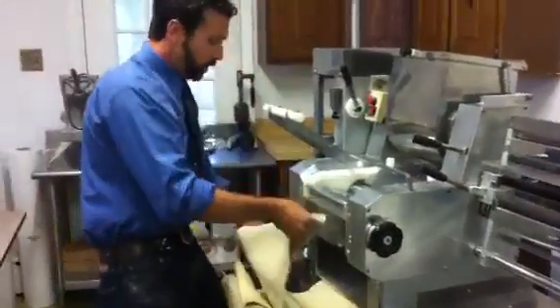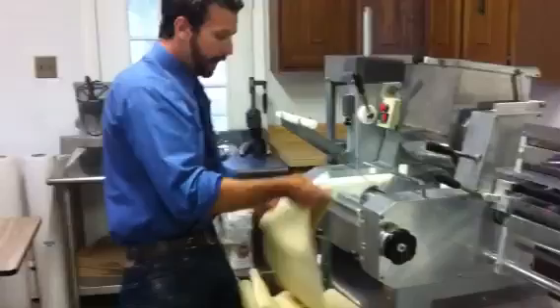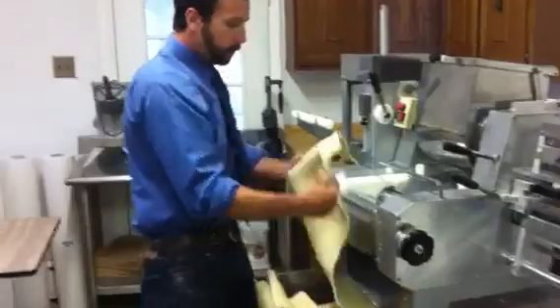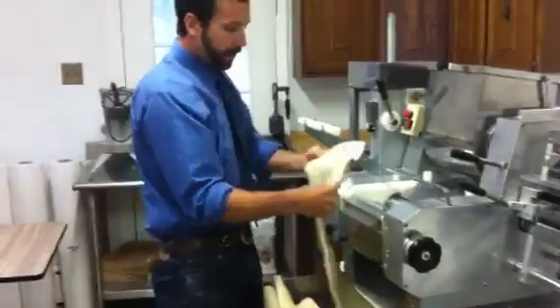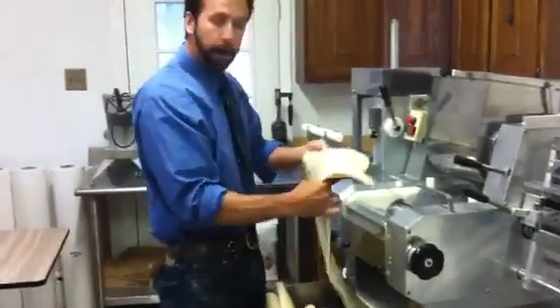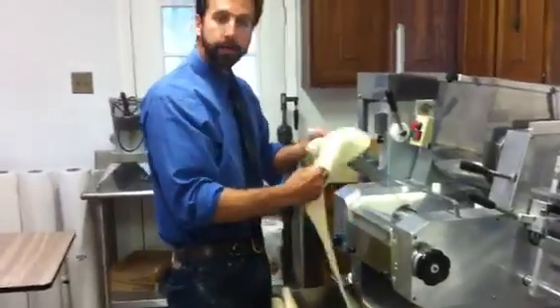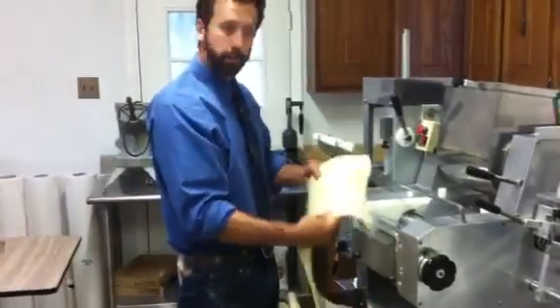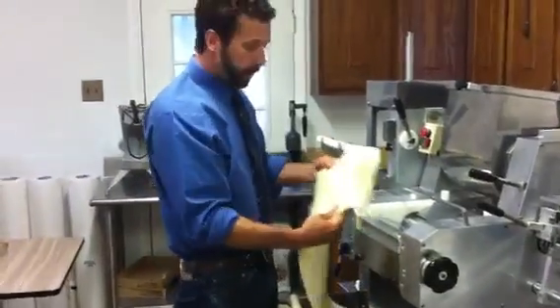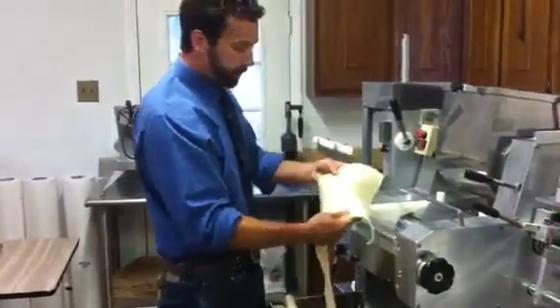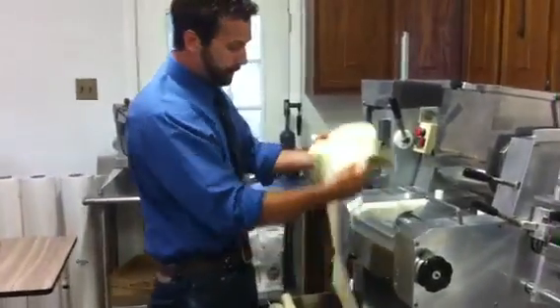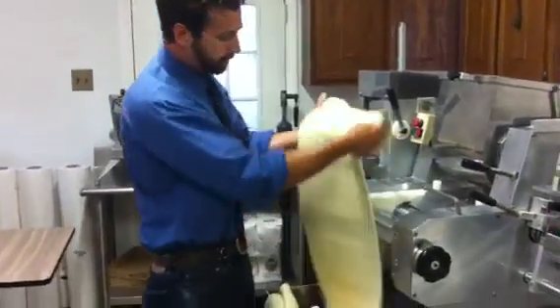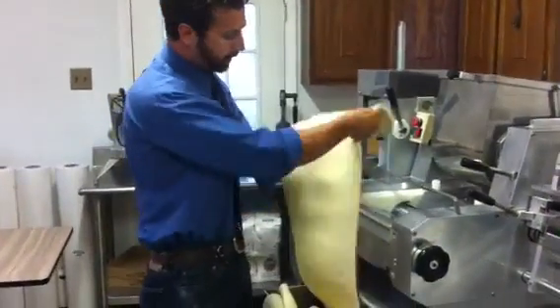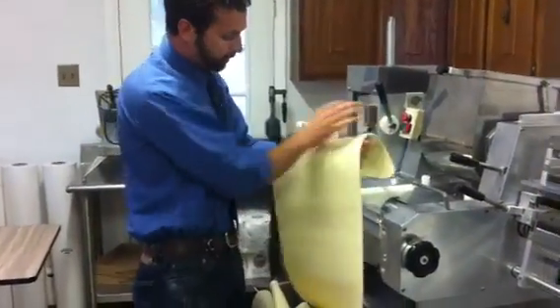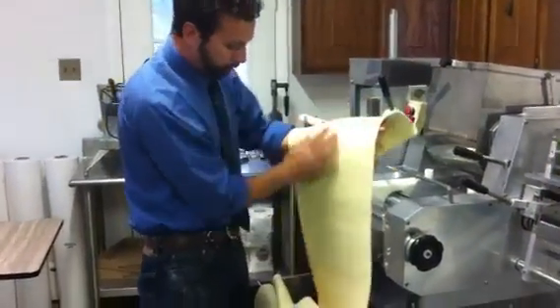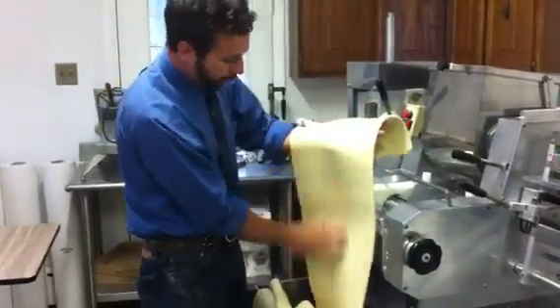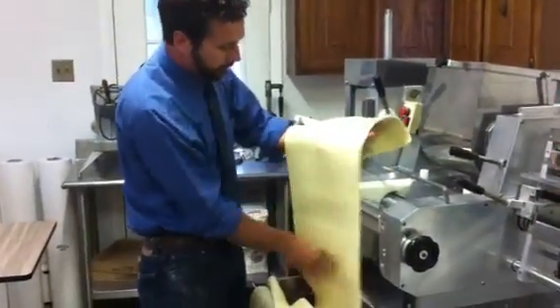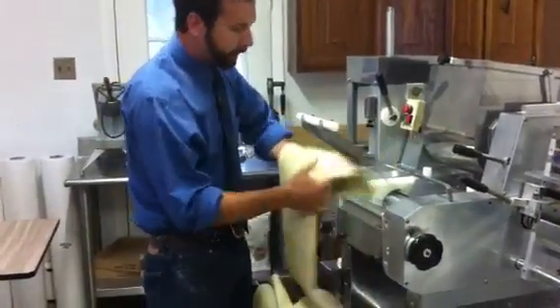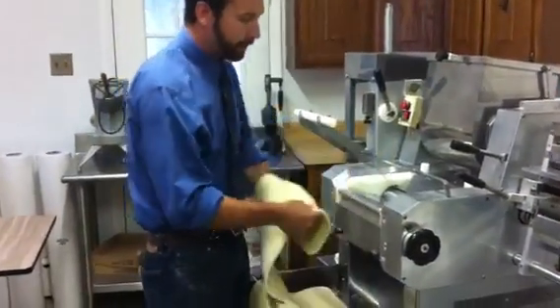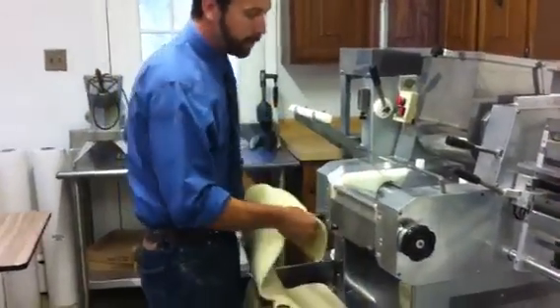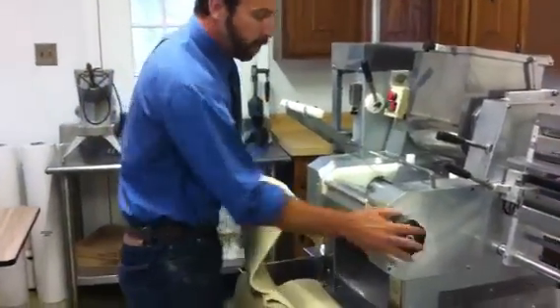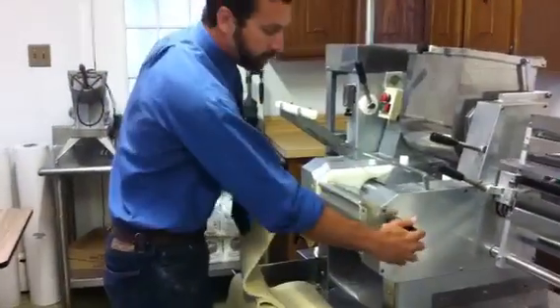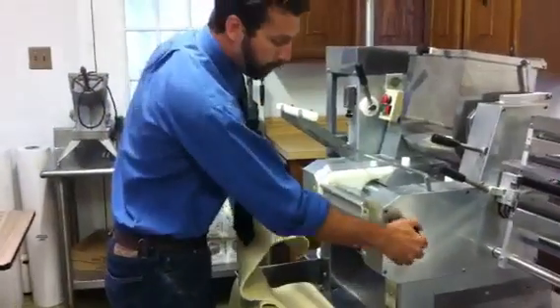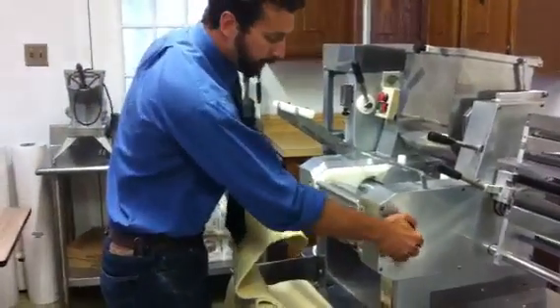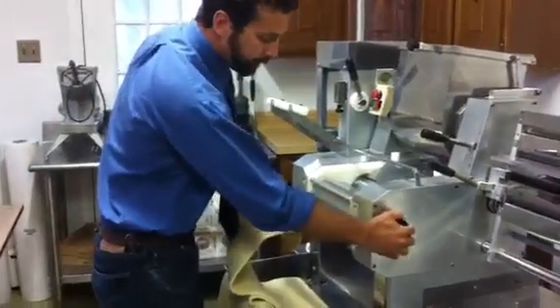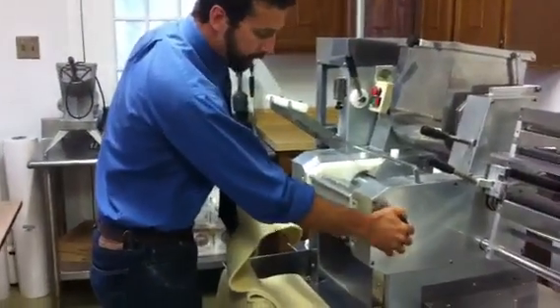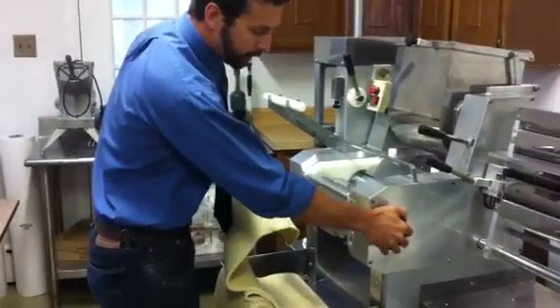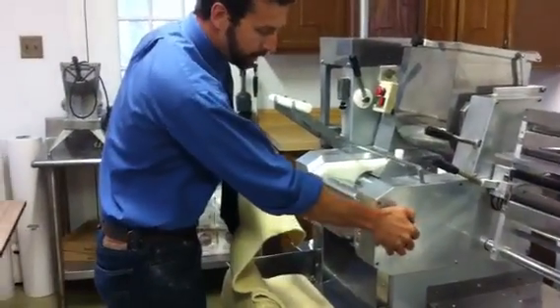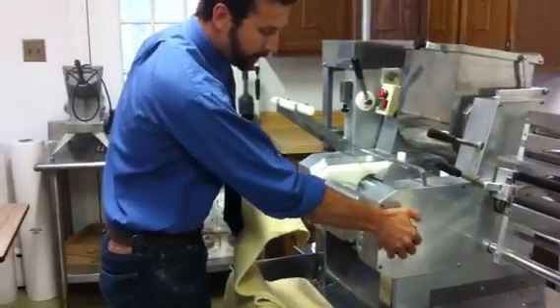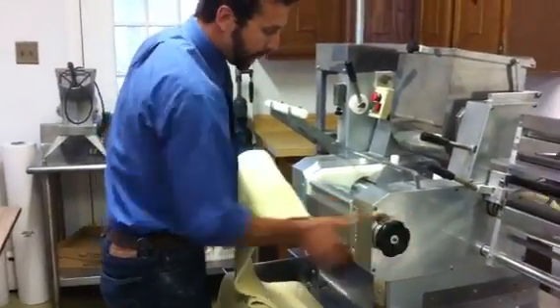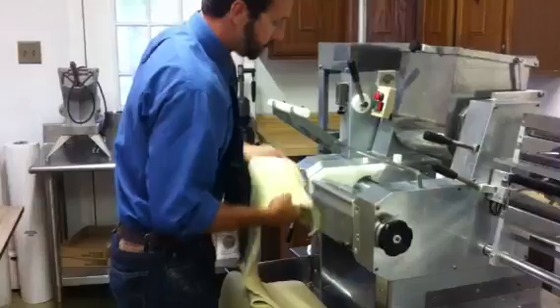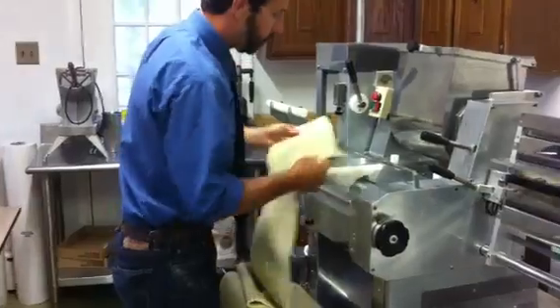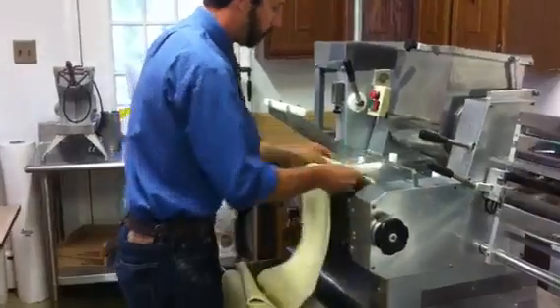So, now that we've got the pasta to a nice consistency — you can see how flat and clean it is — we start breaking it down and making it smaller.